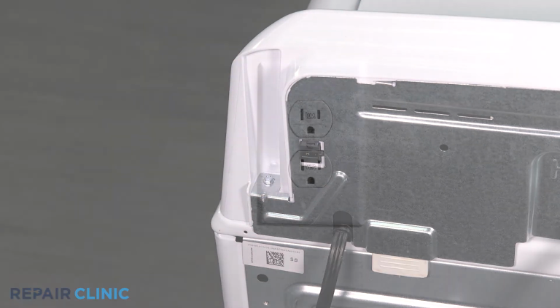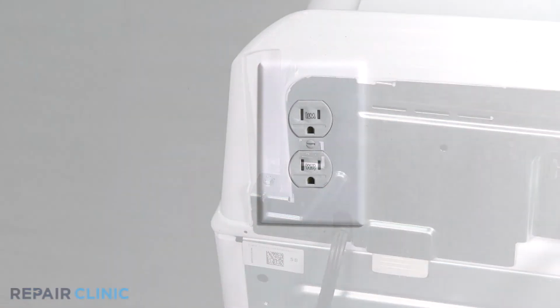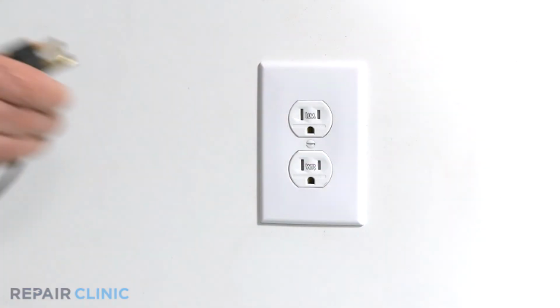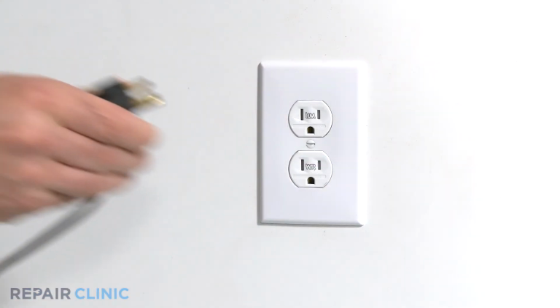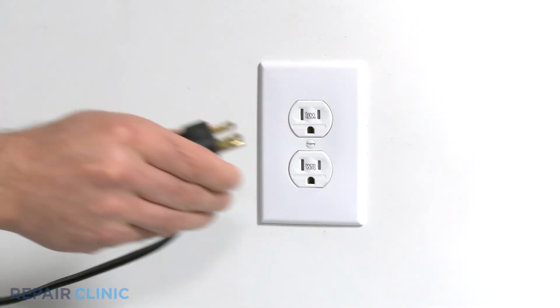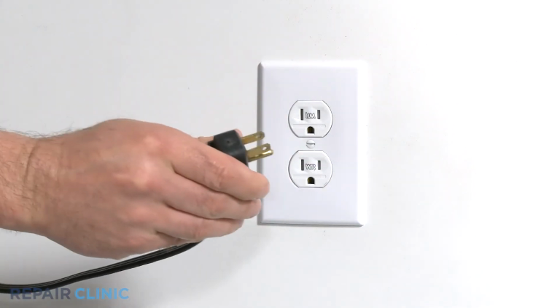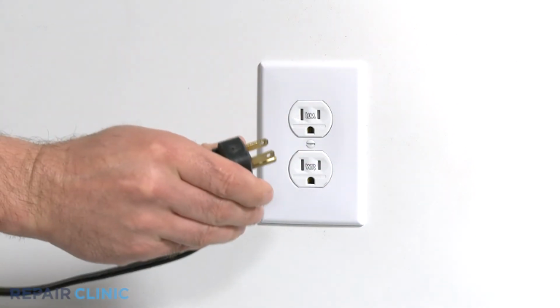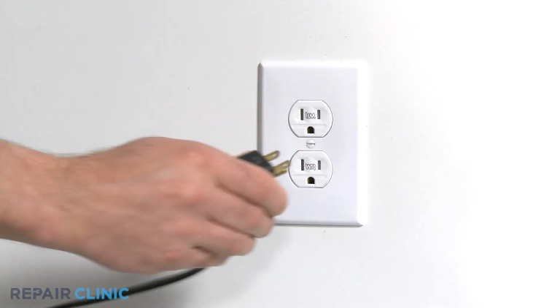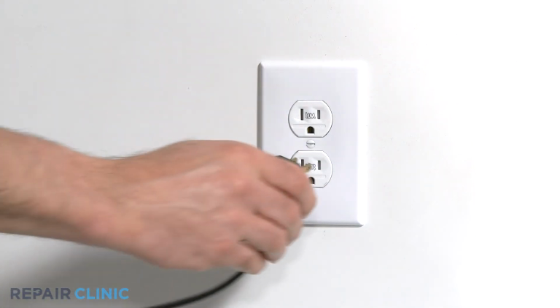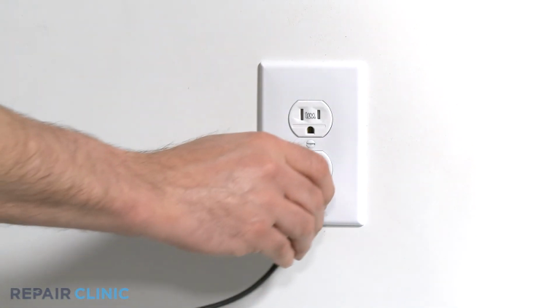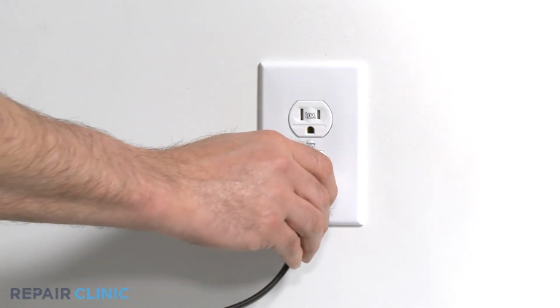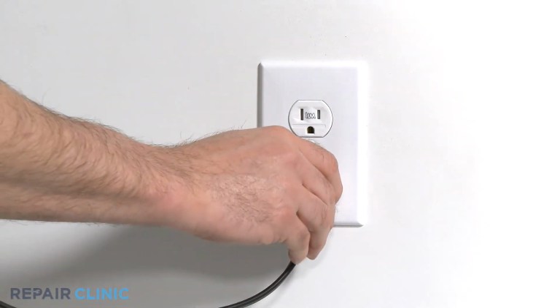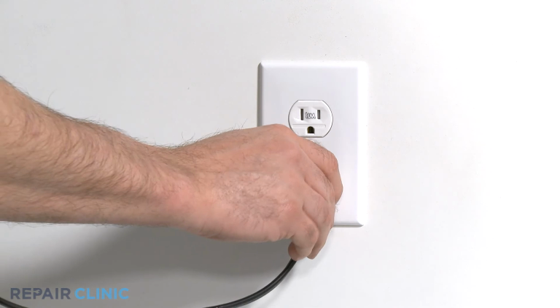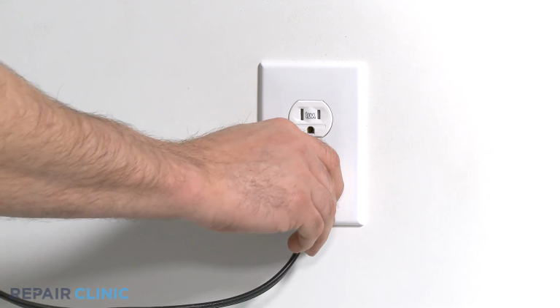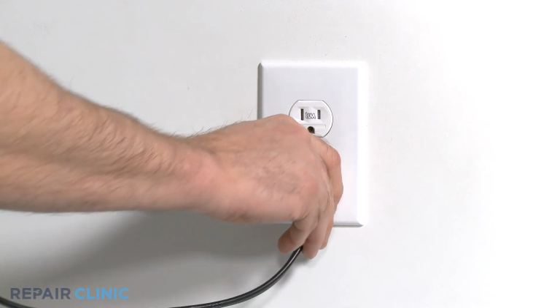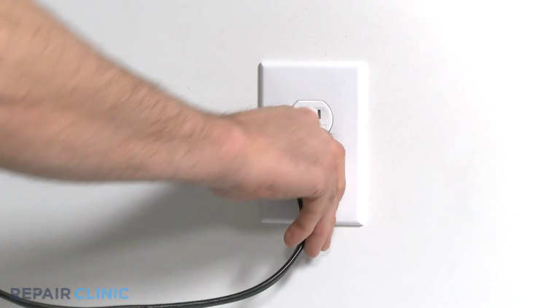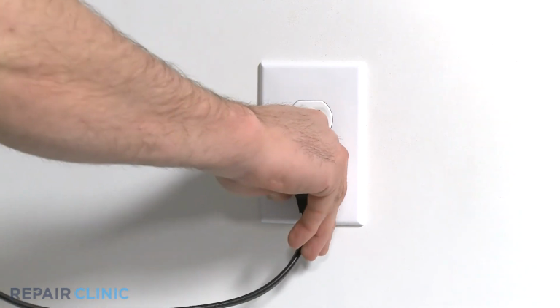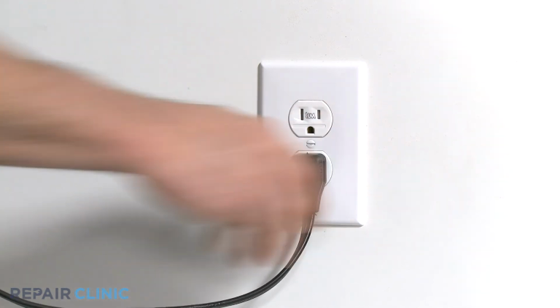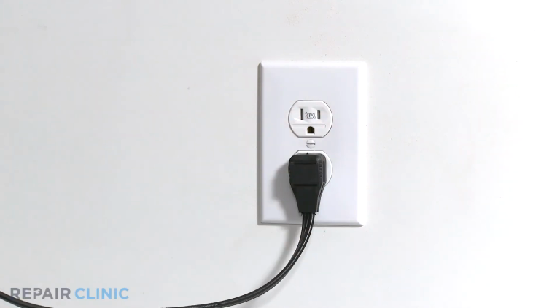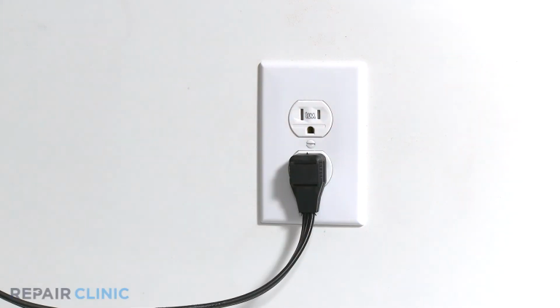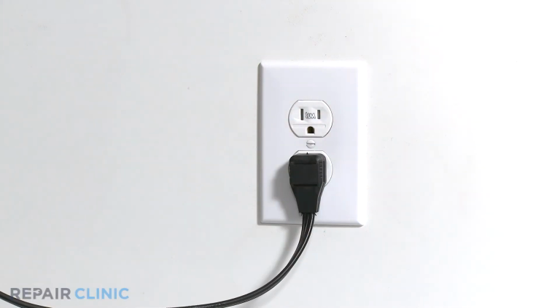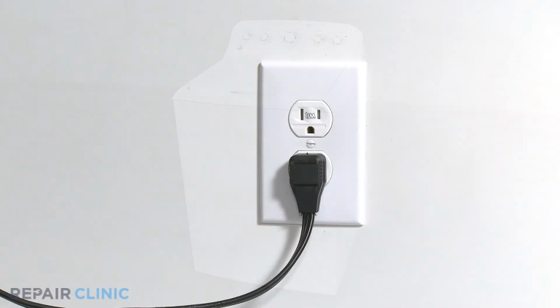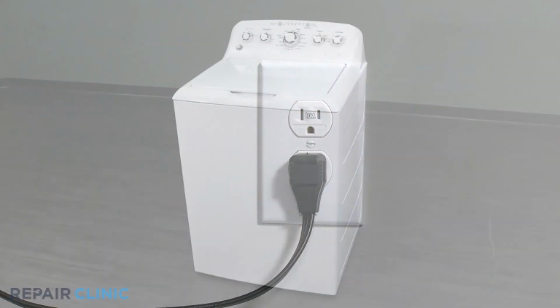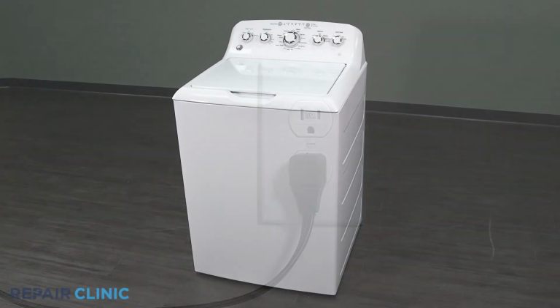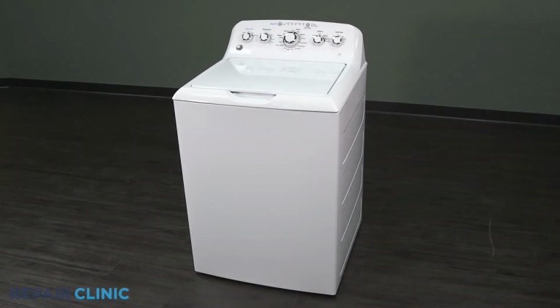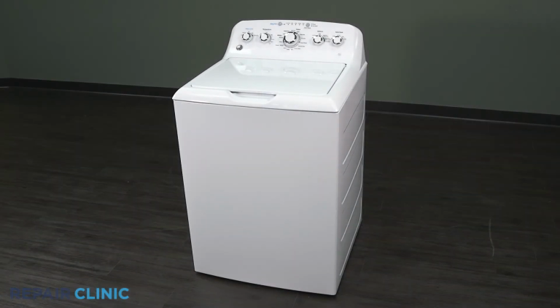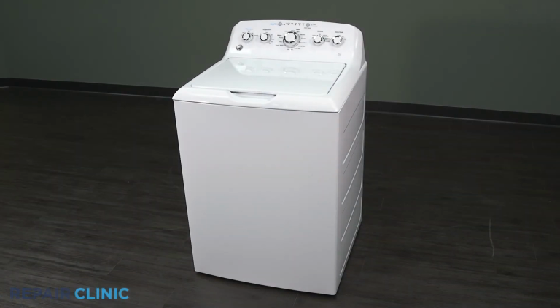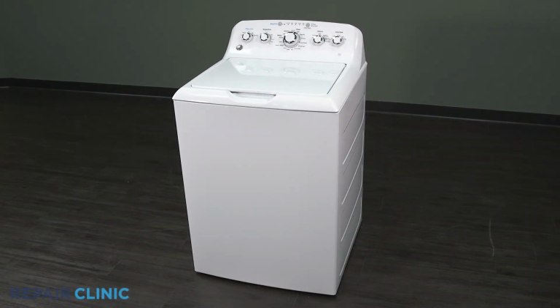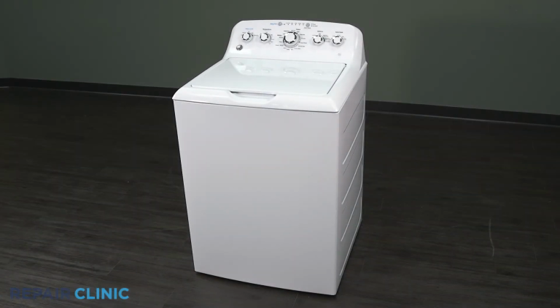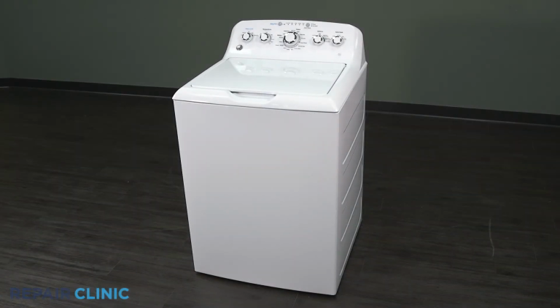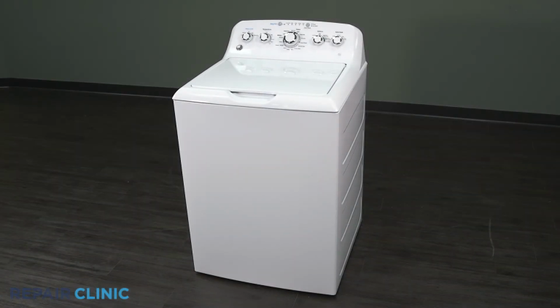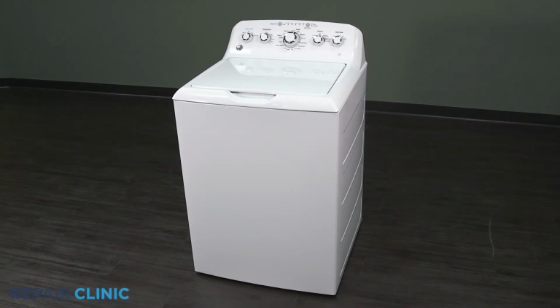Plug in the washer, and your washer should be ready for use.